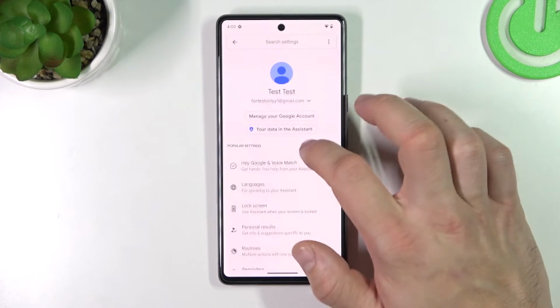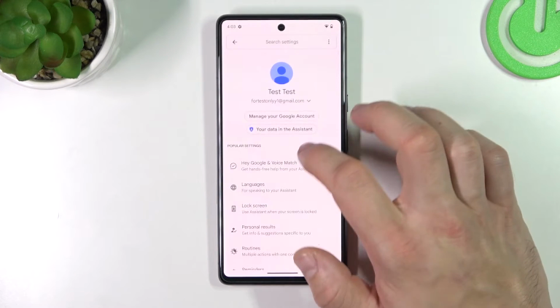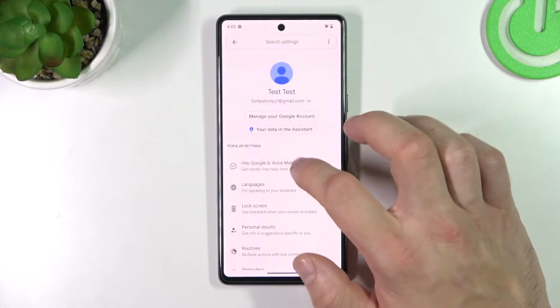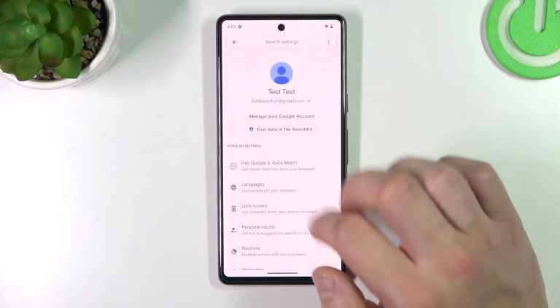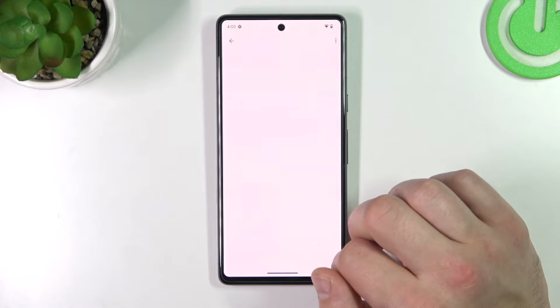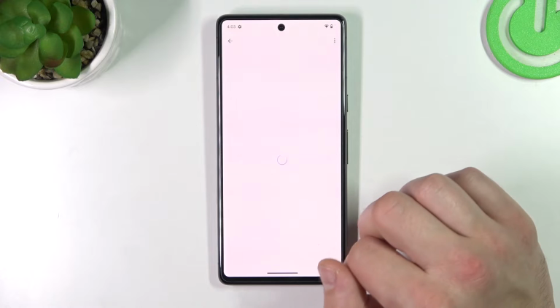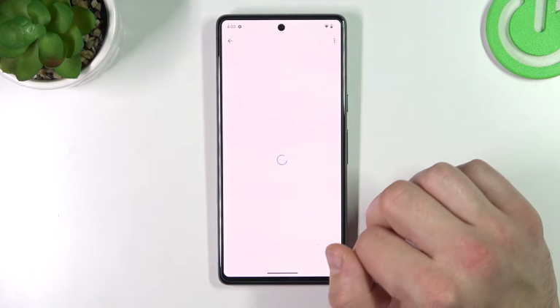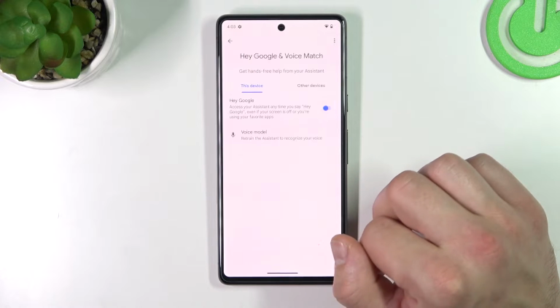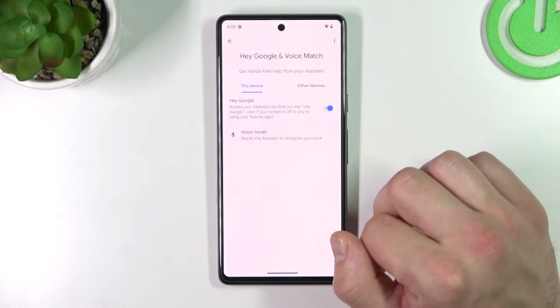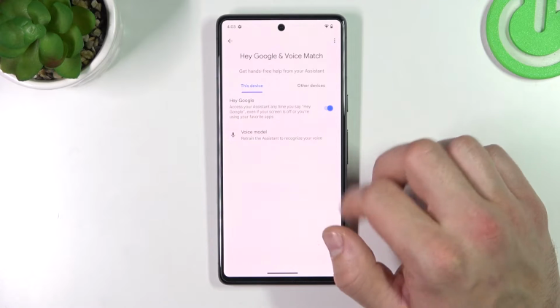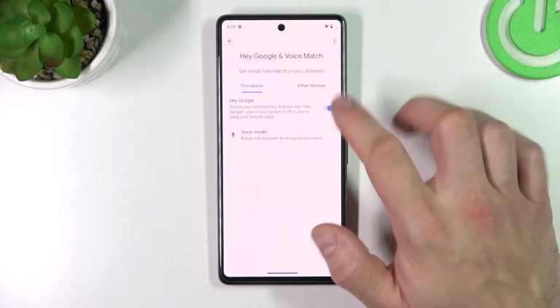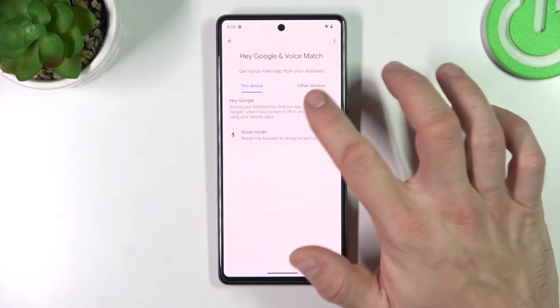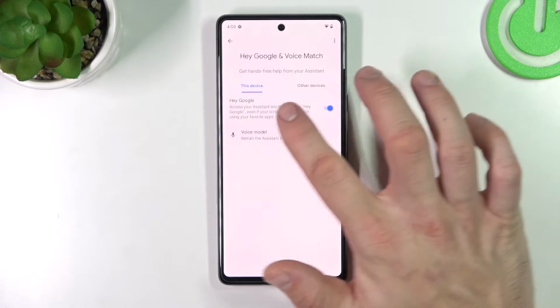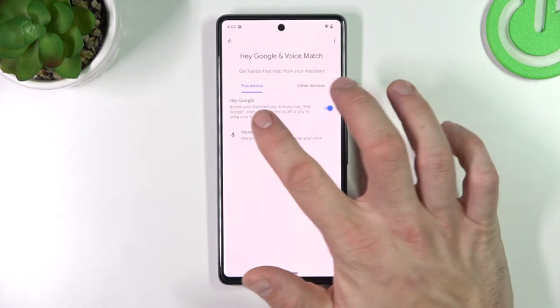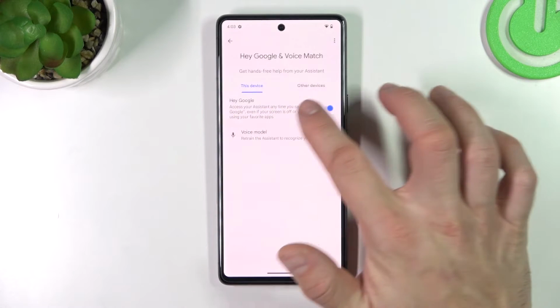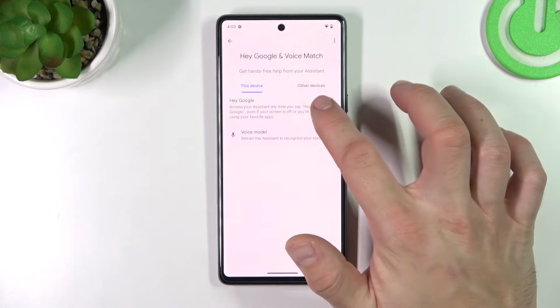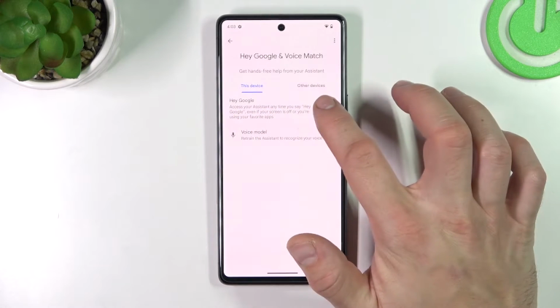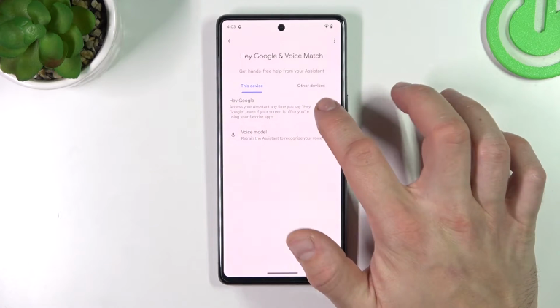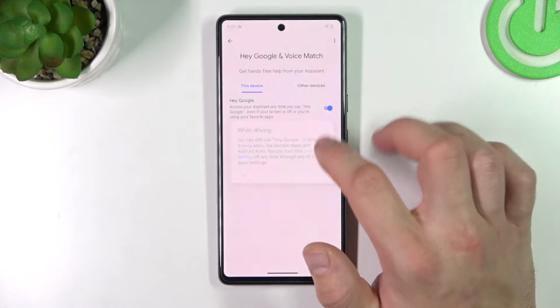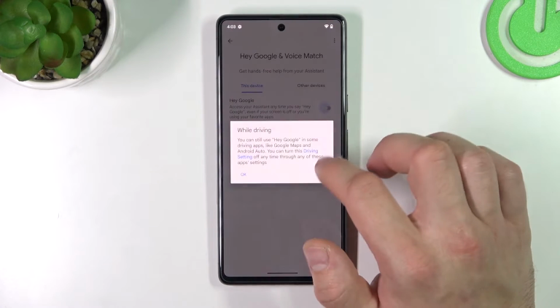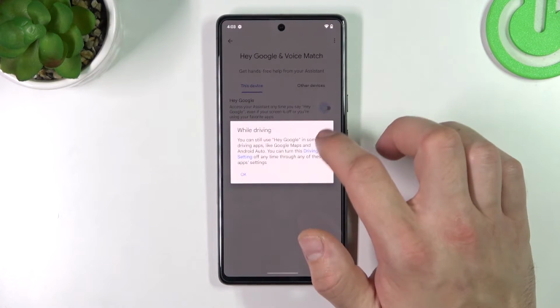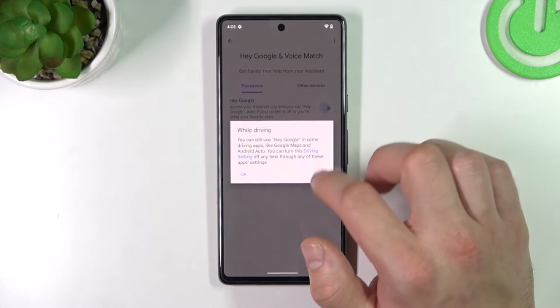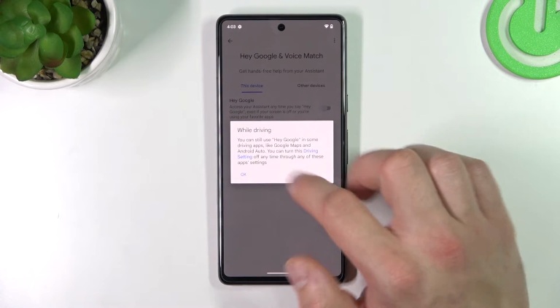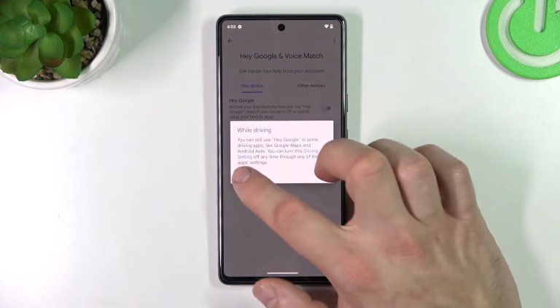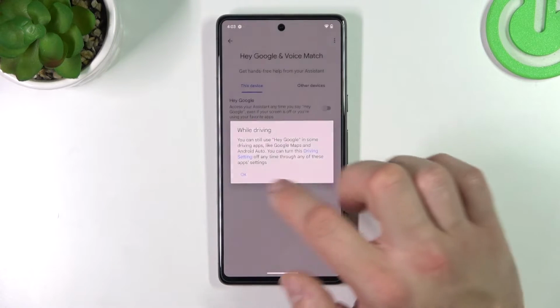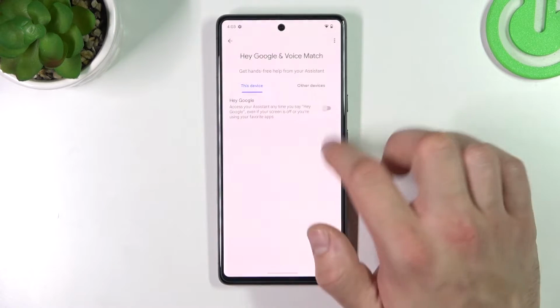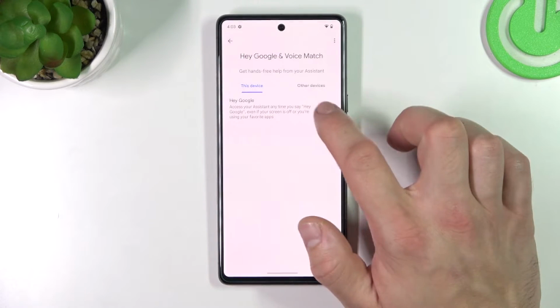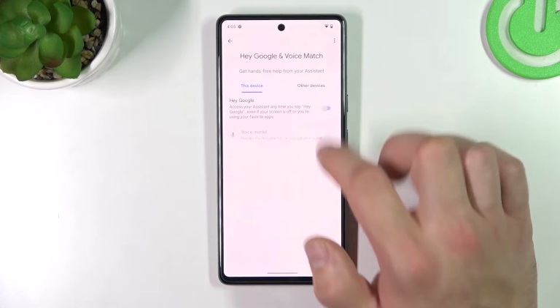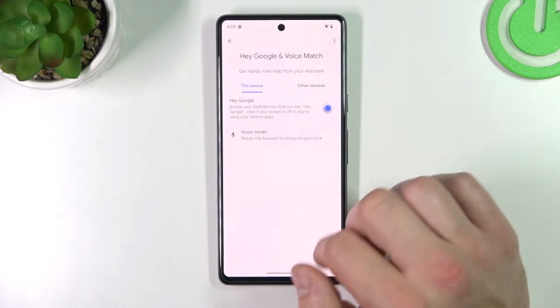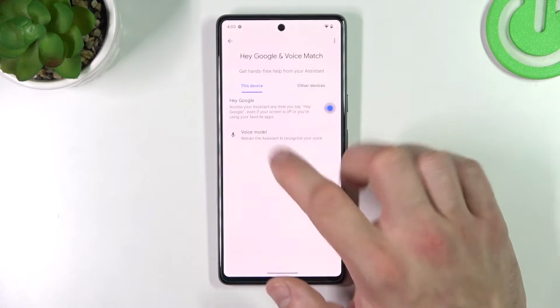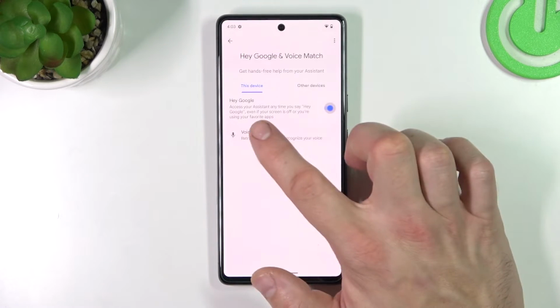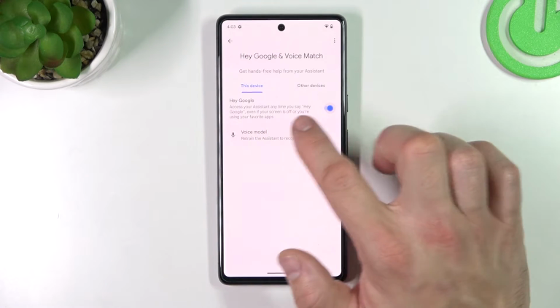Go to Voice Match. And now simply switch this button to enable Hey Google.